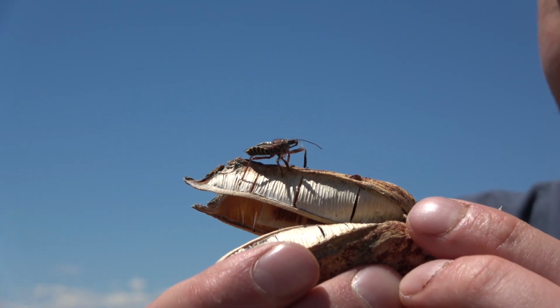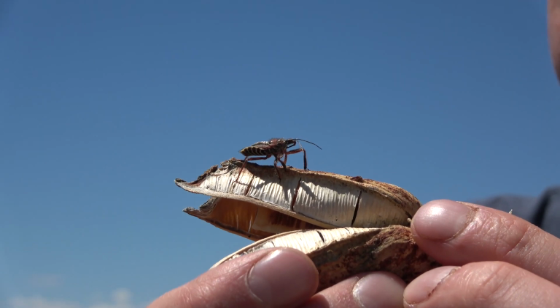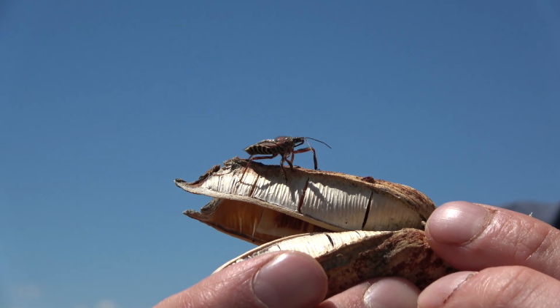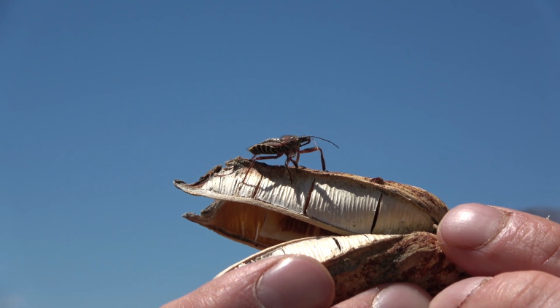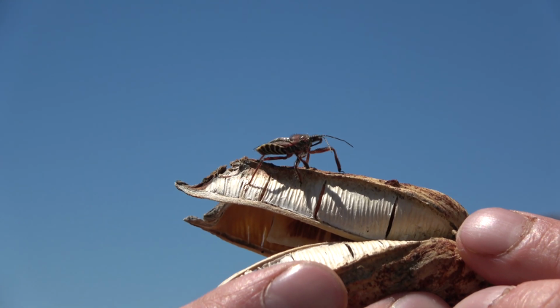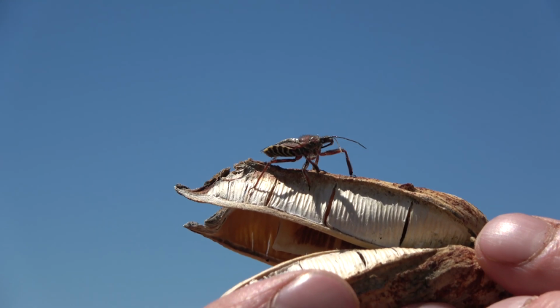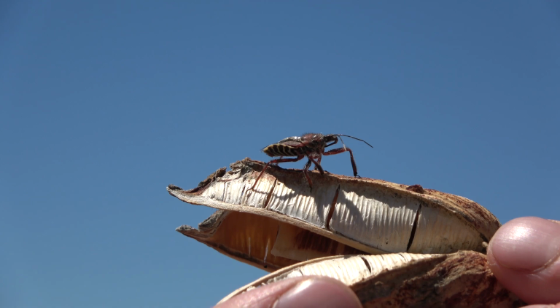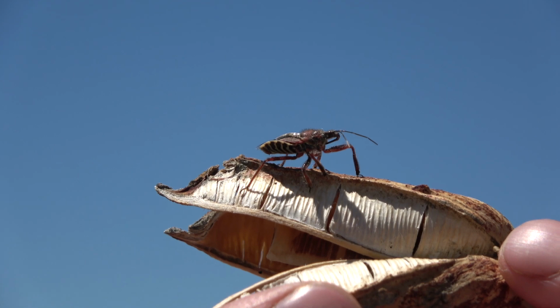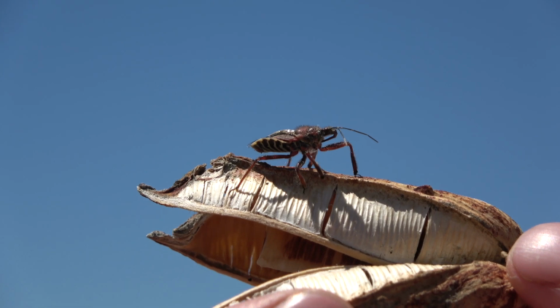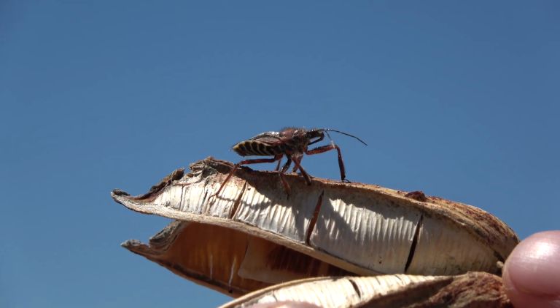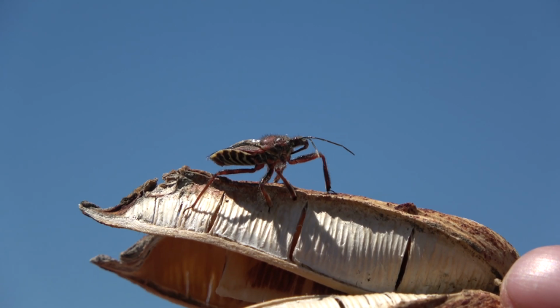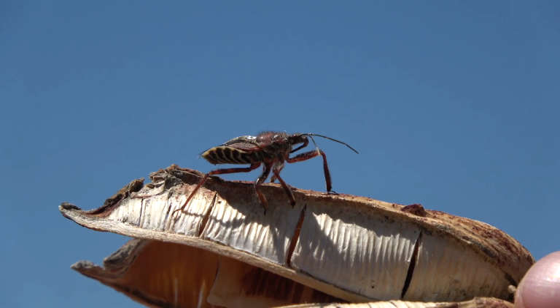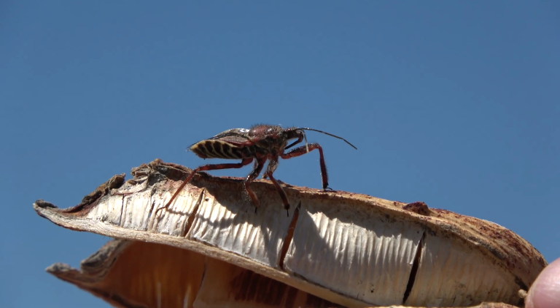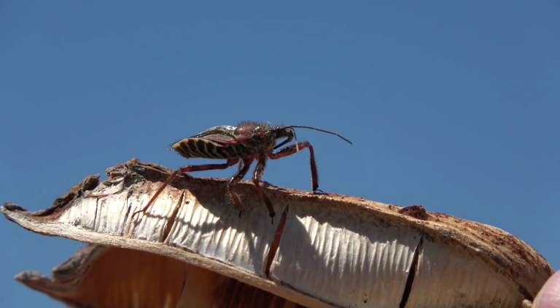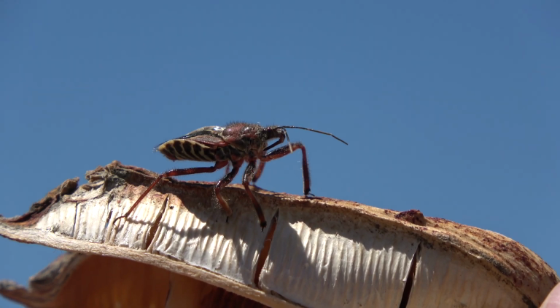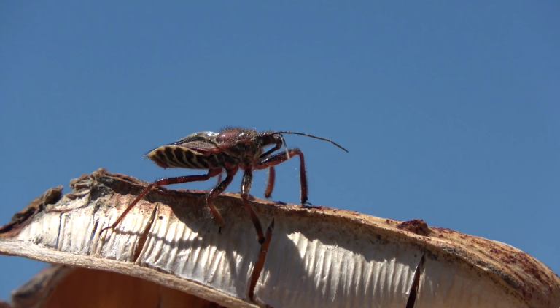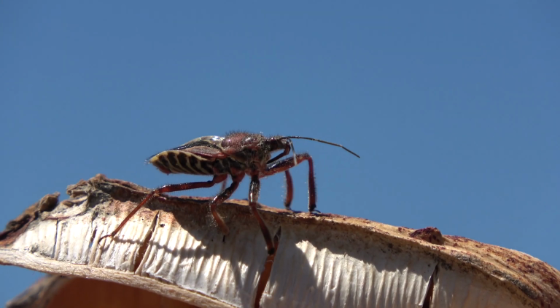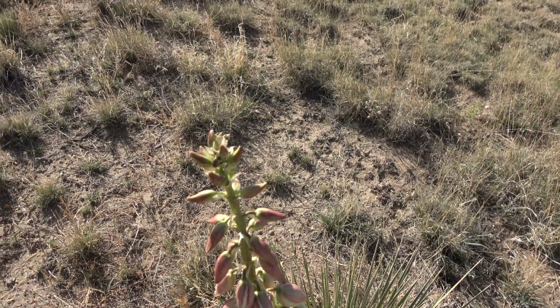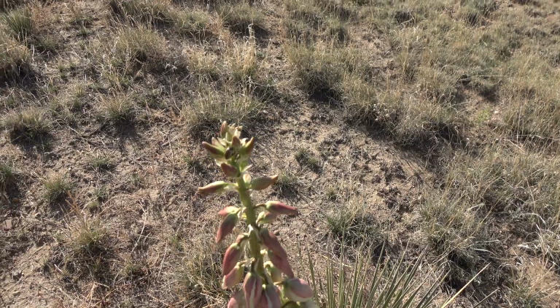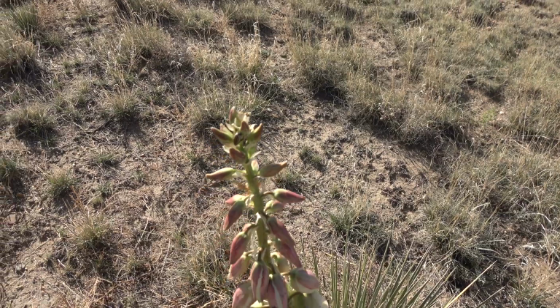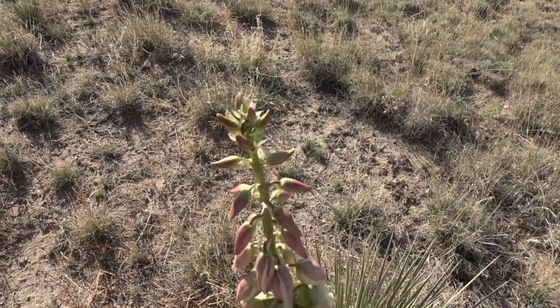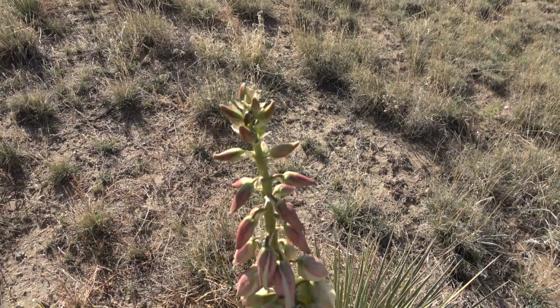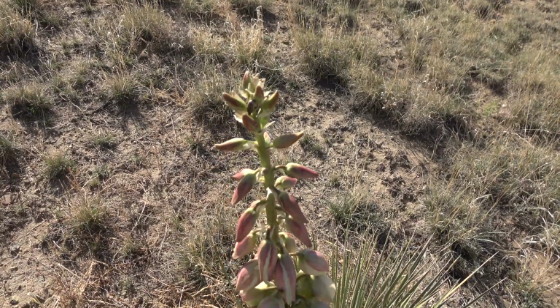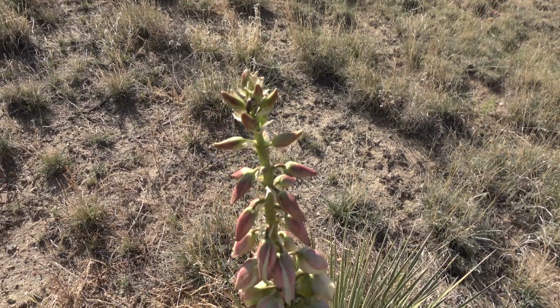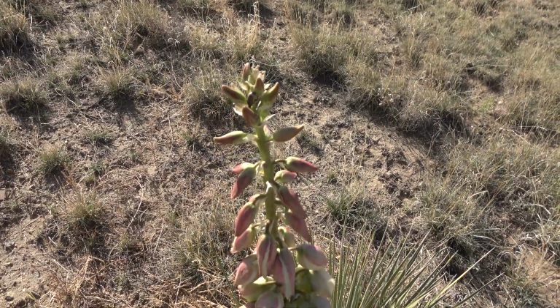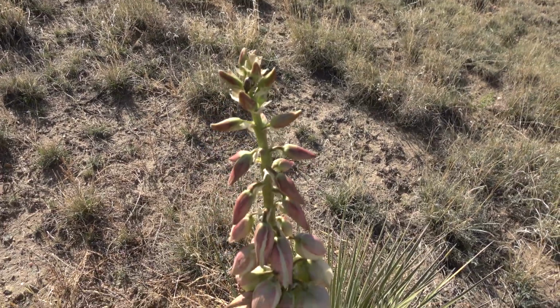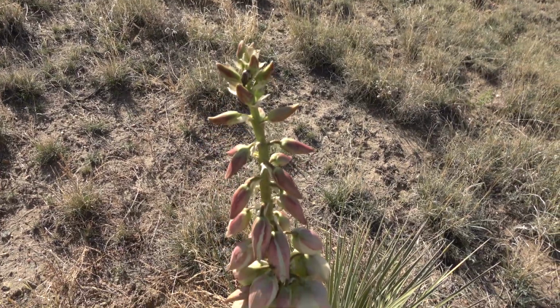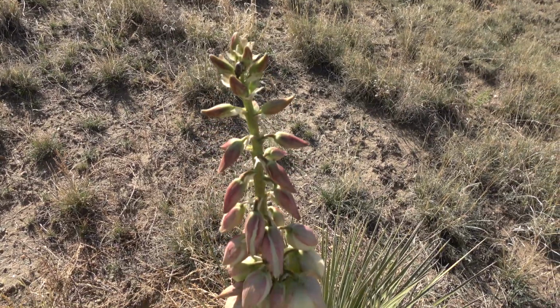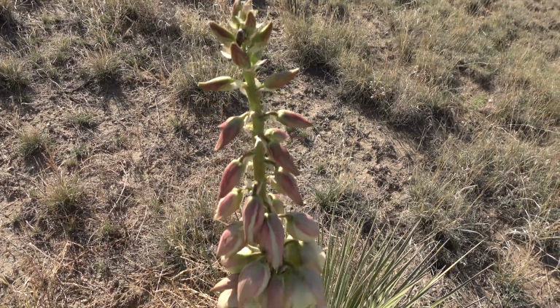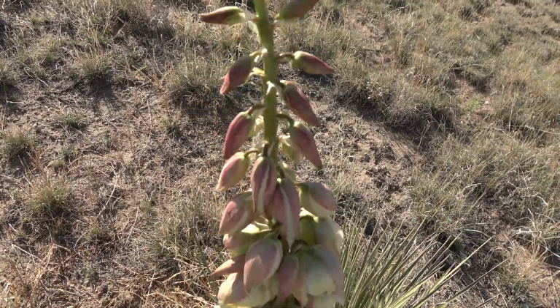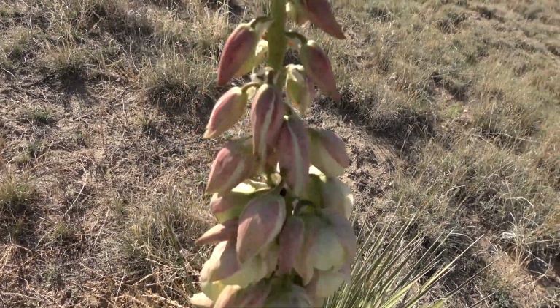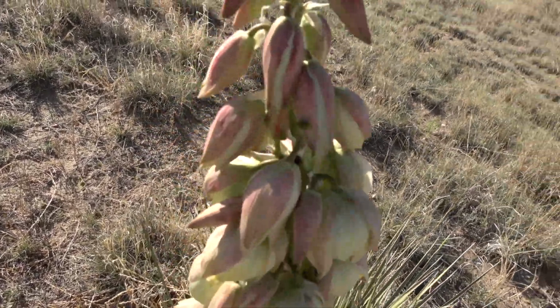They eat a wide variety of bugs such as bees, flies, mosquitoes, beetles — basically anything that it can get.